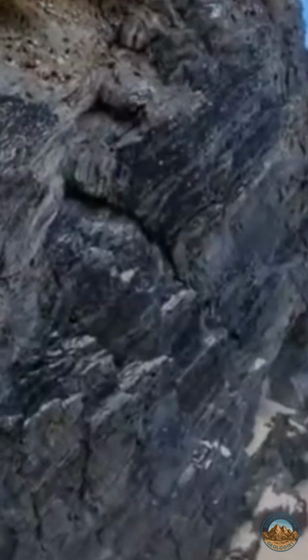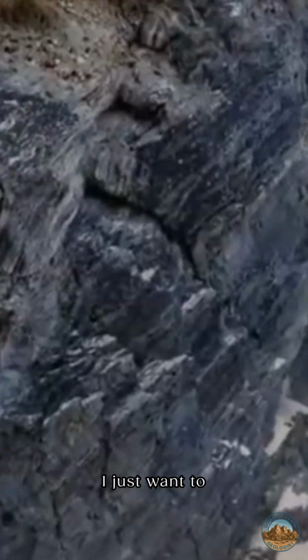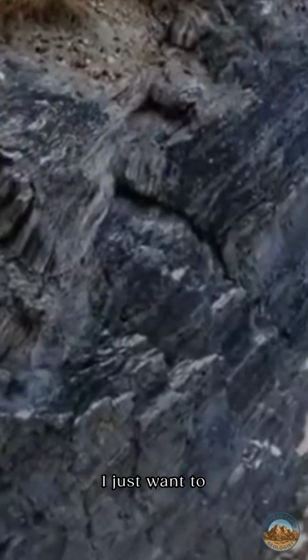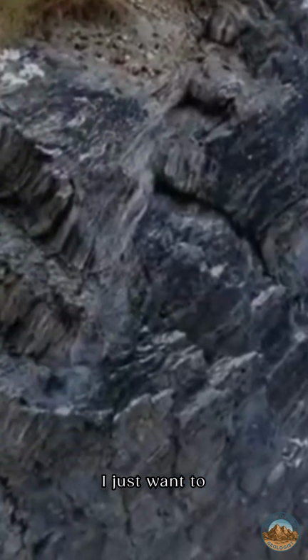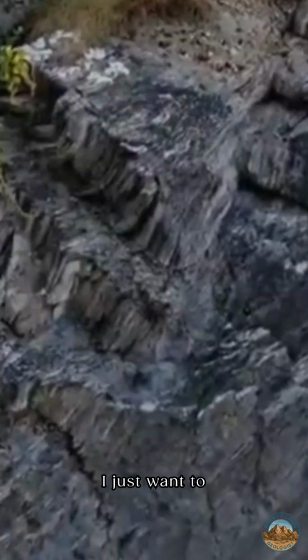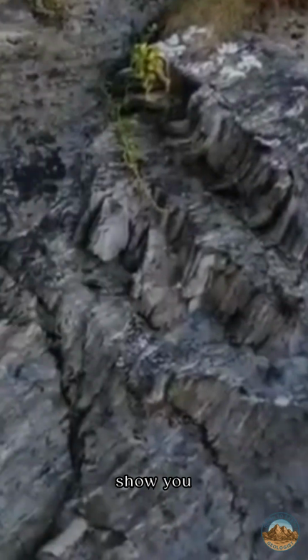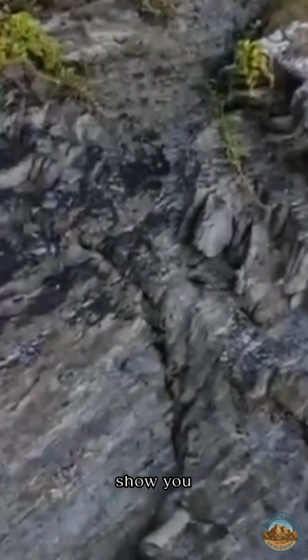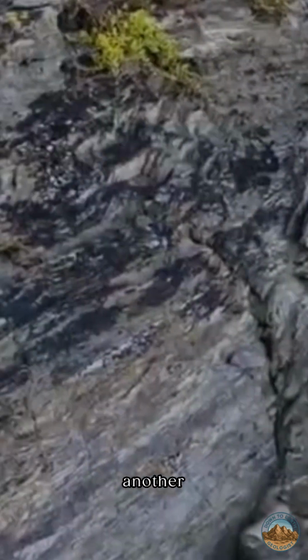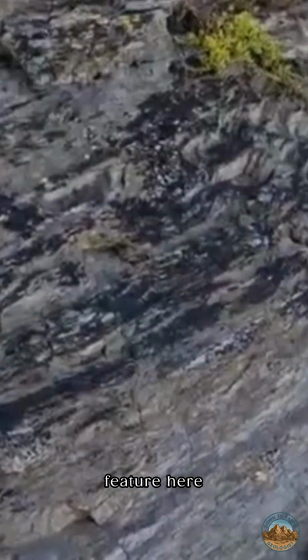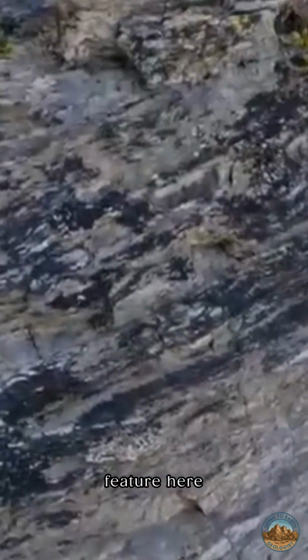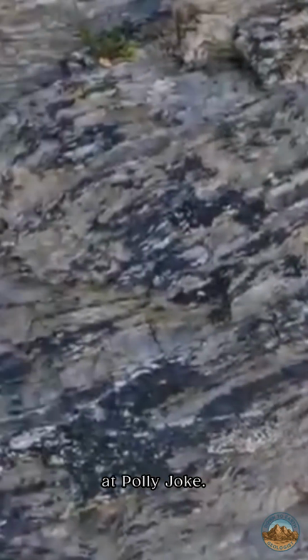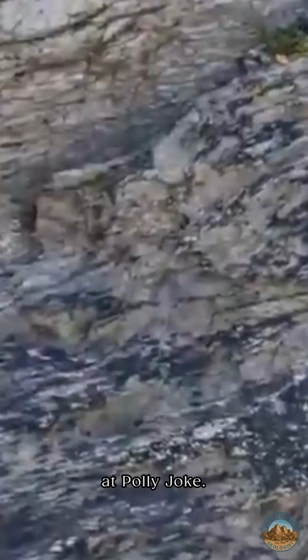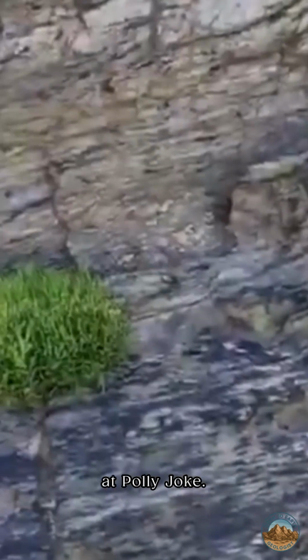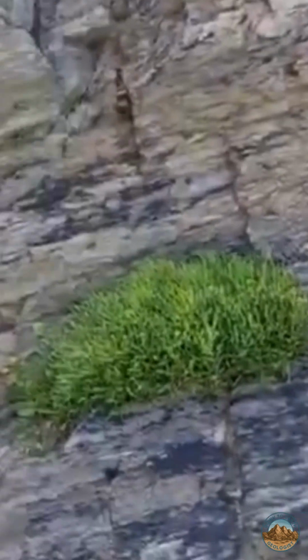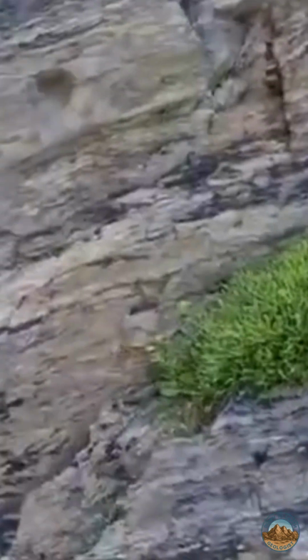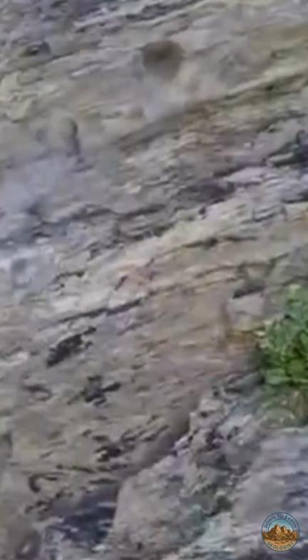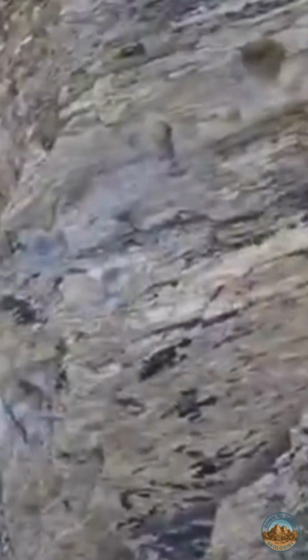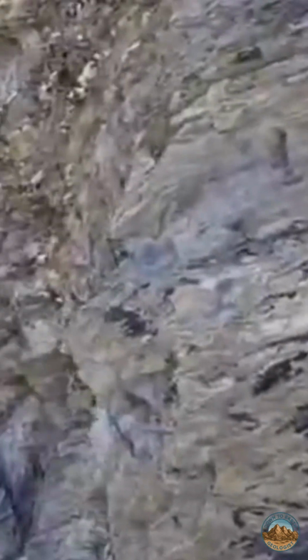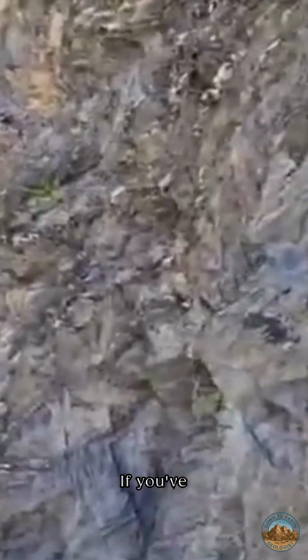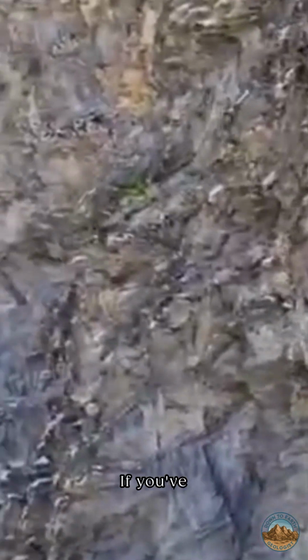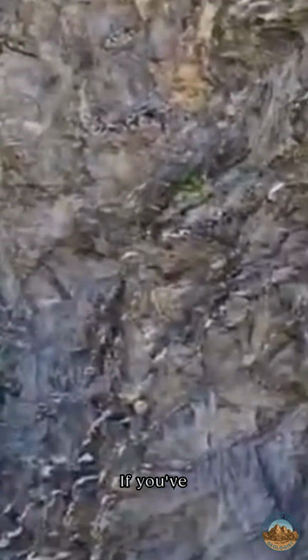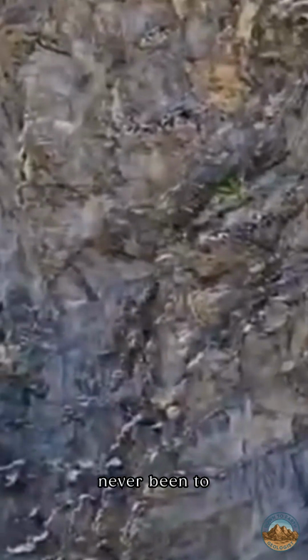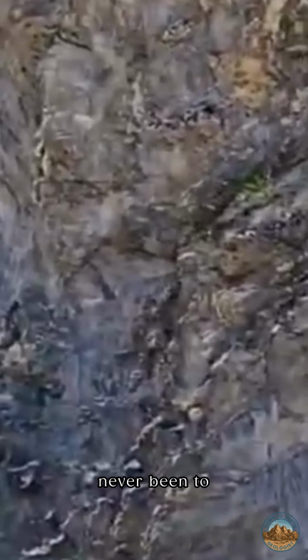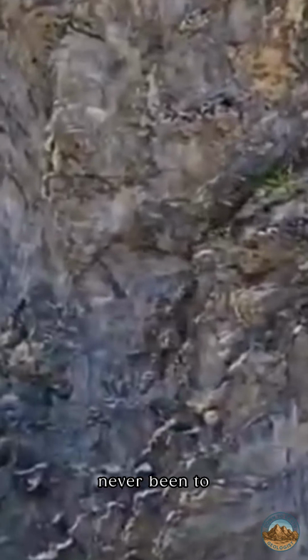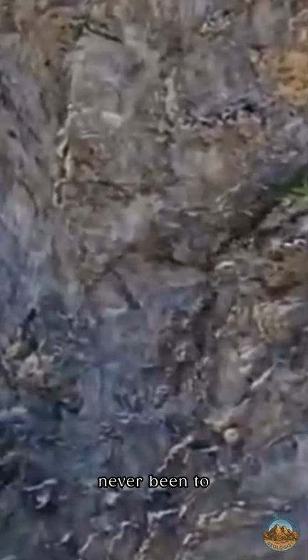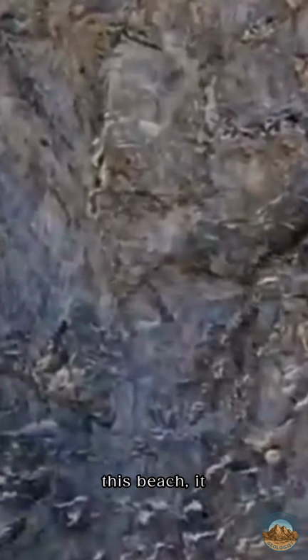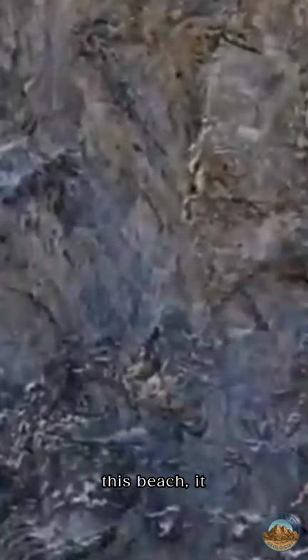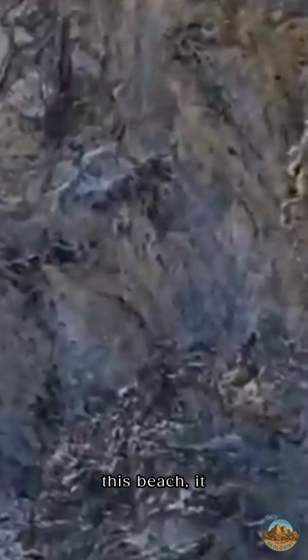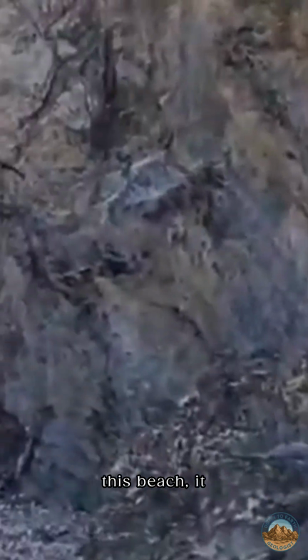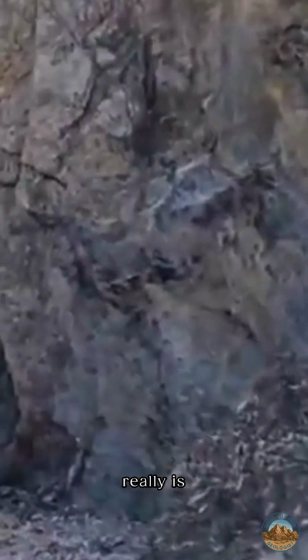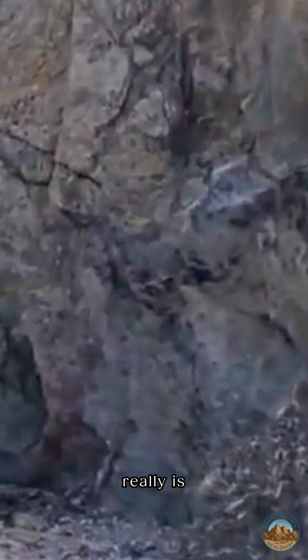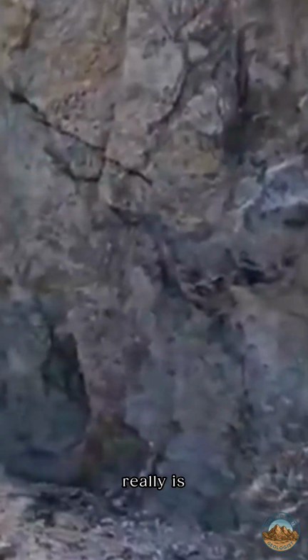I just want to show you another feature here at Polyjoke. If you've never been to this beach, it really is worth a visit.